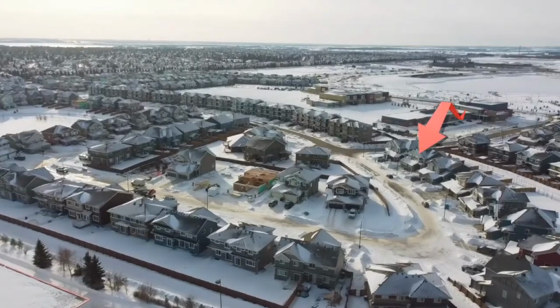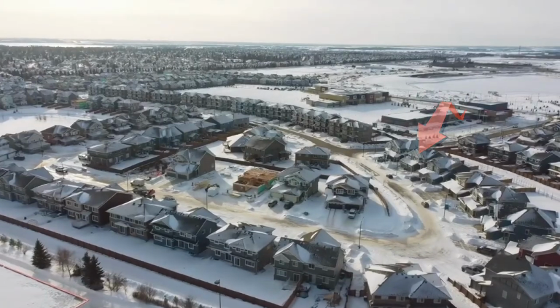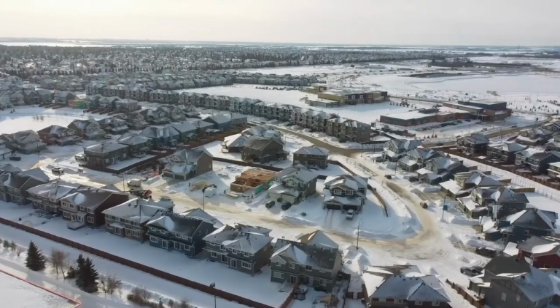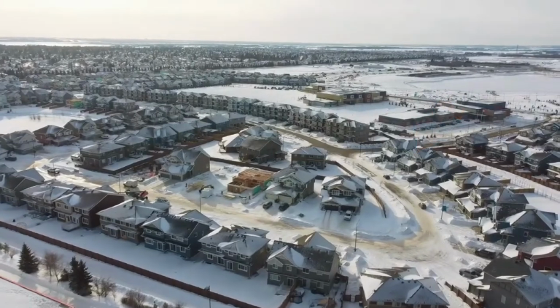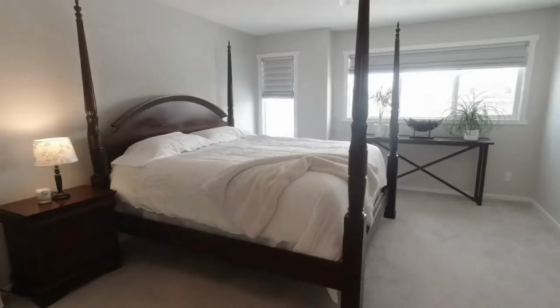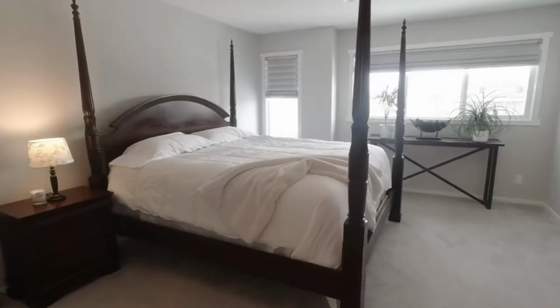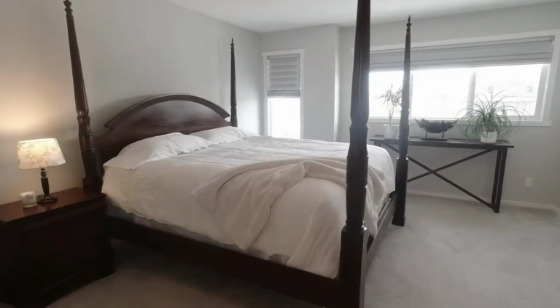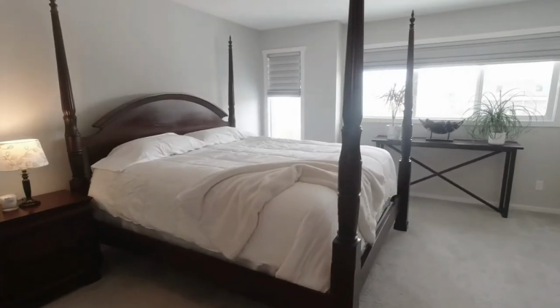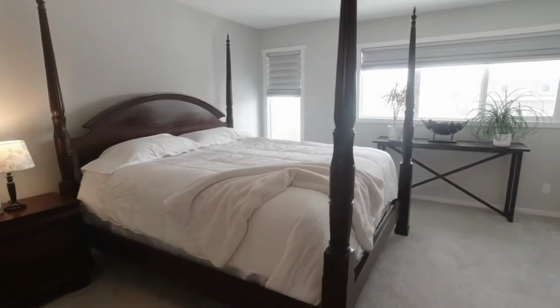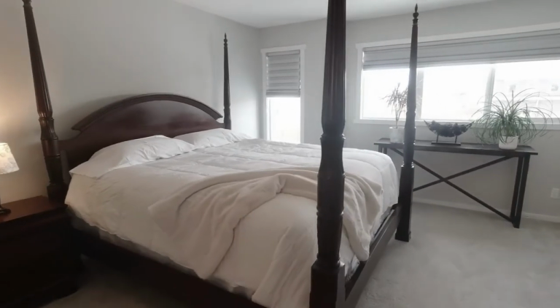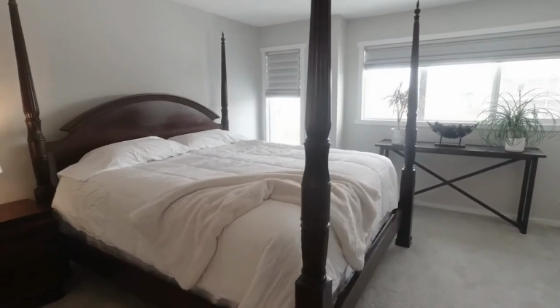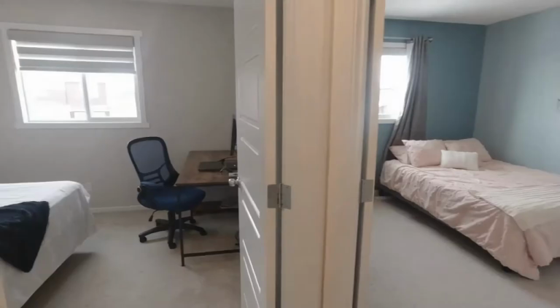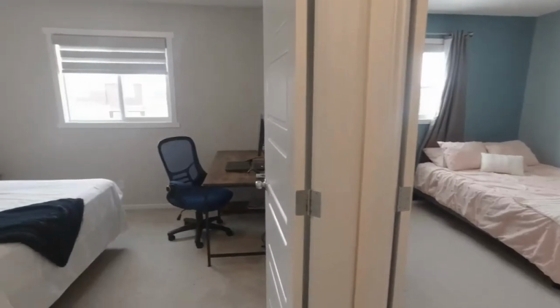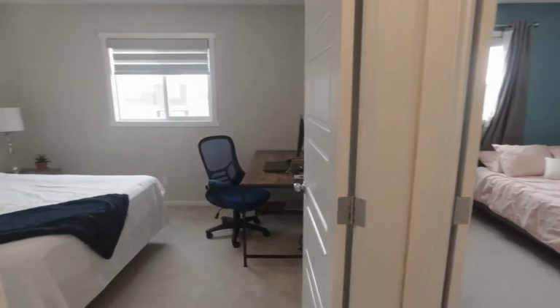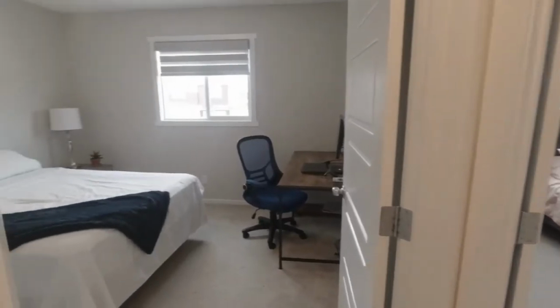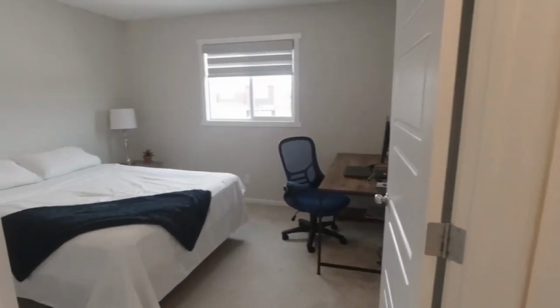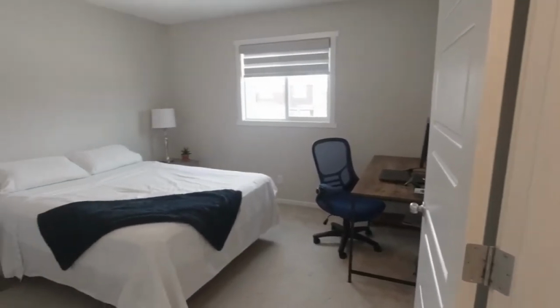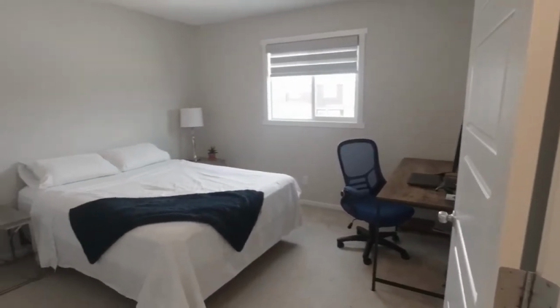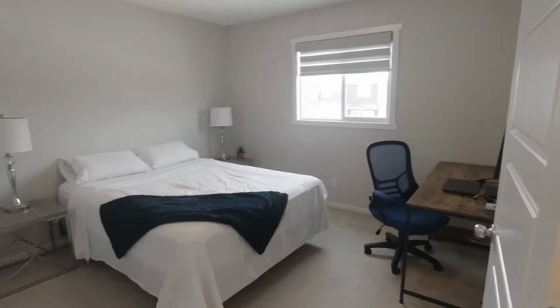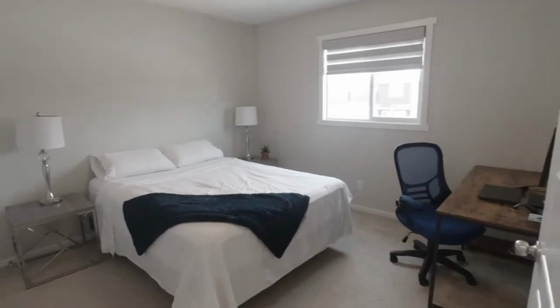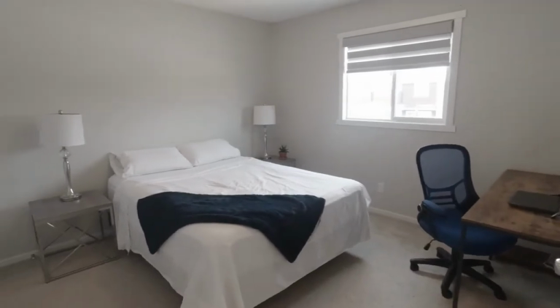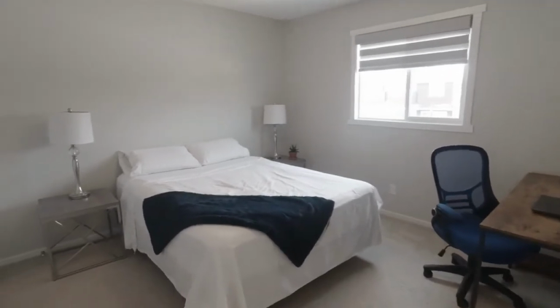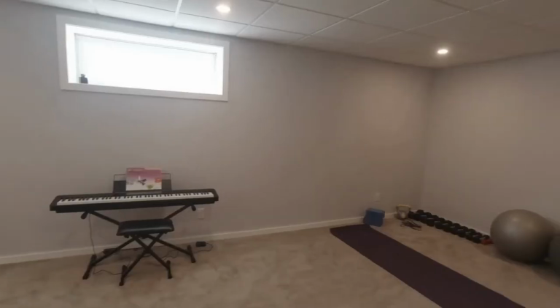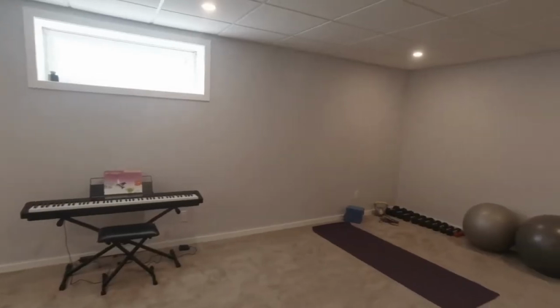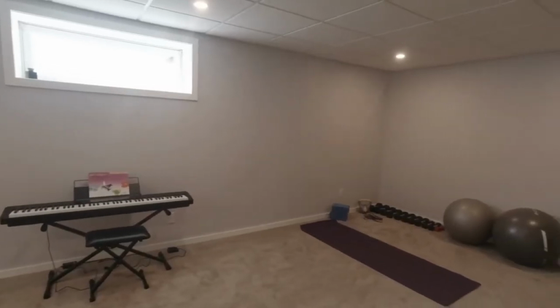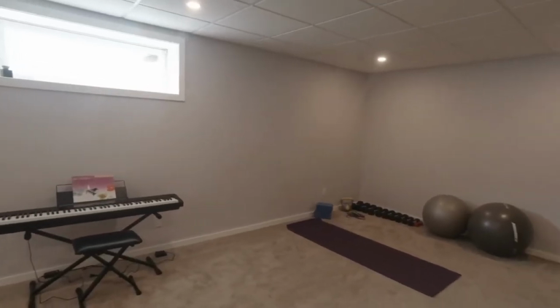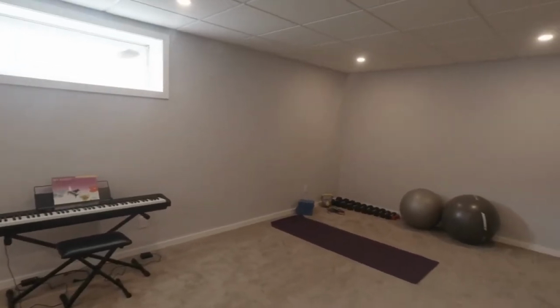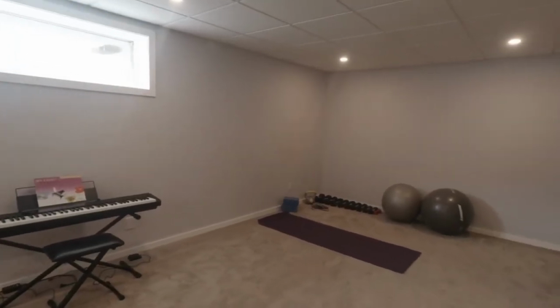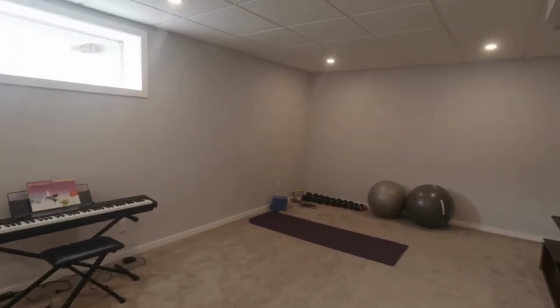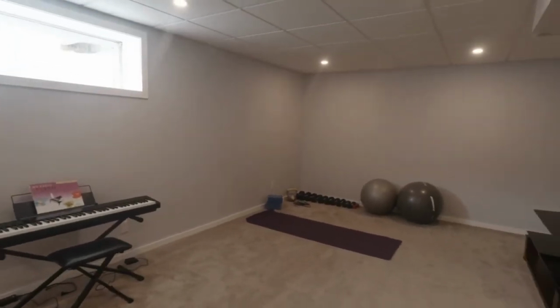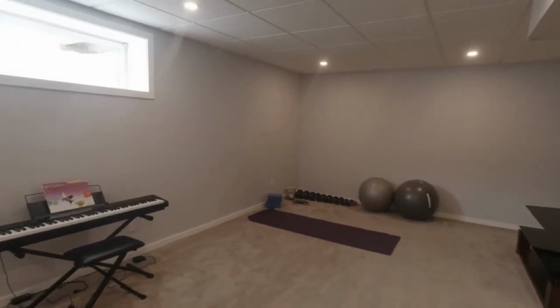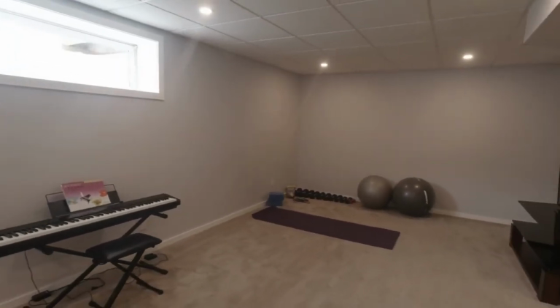This is a half duplex with three bedrooms, three and a half bathrooms, a double attached garage, and a fully finished basement.